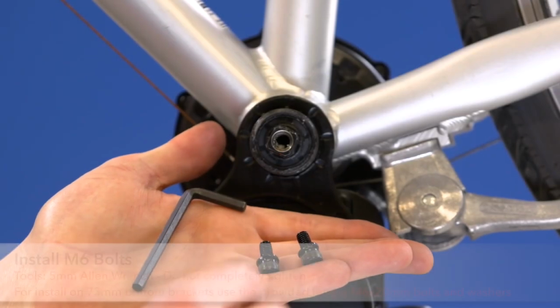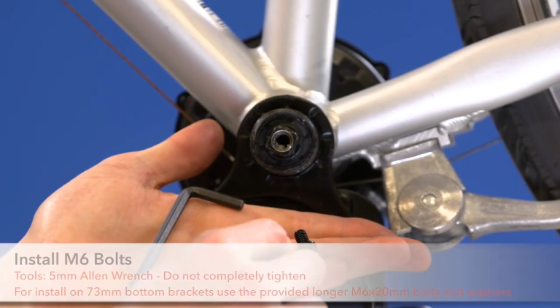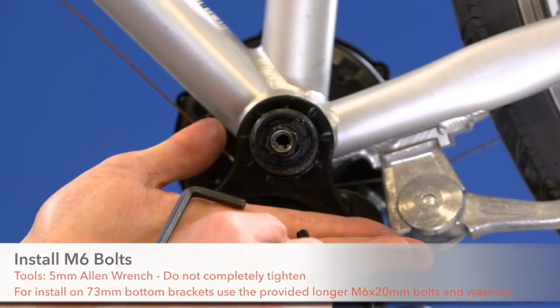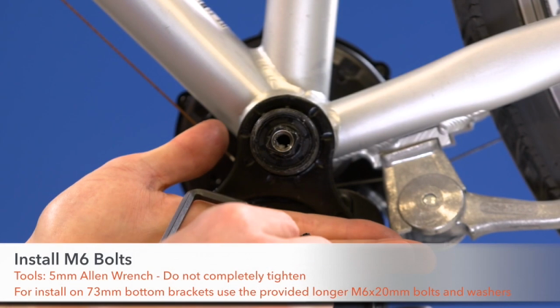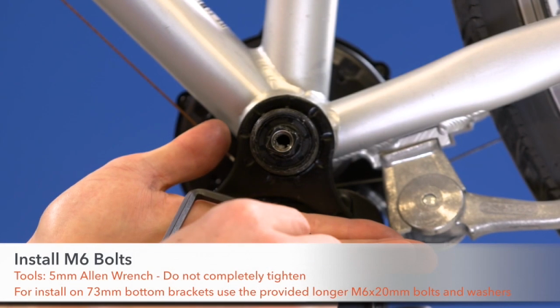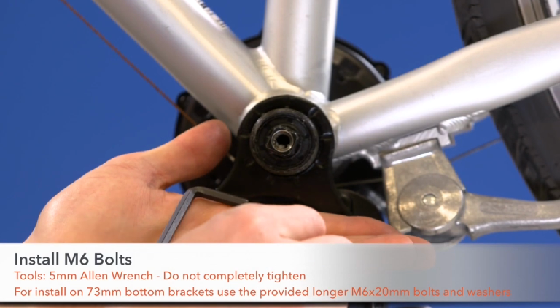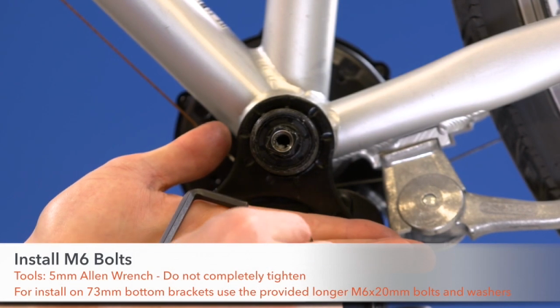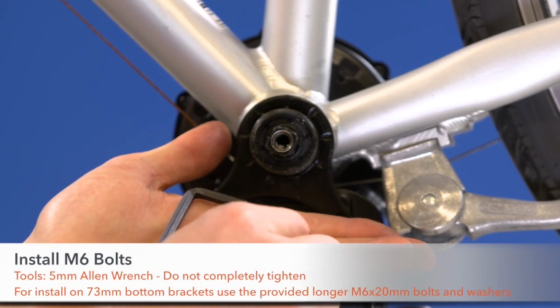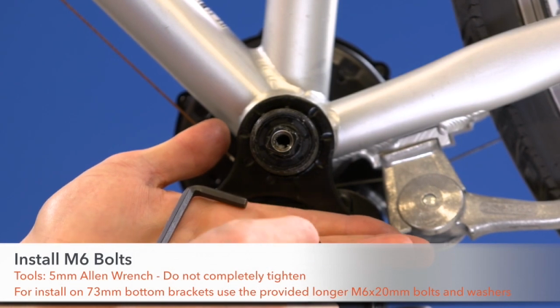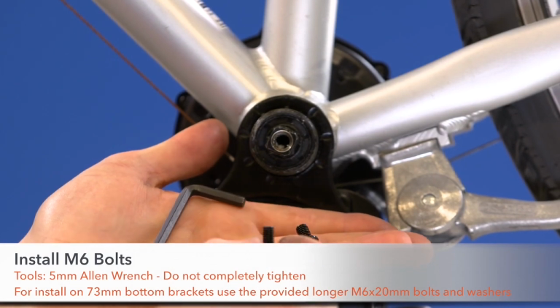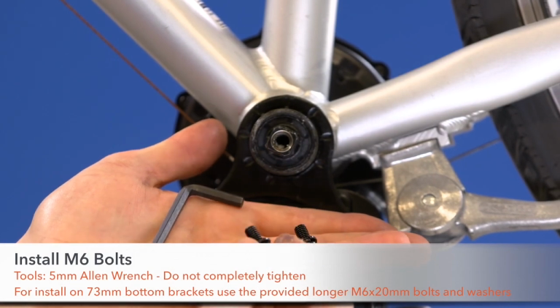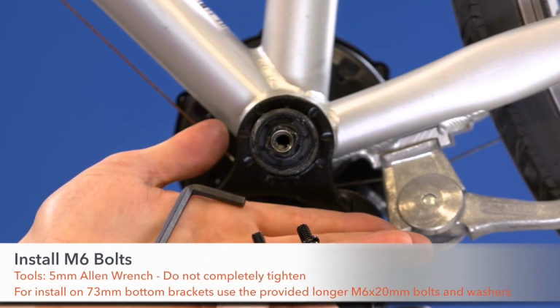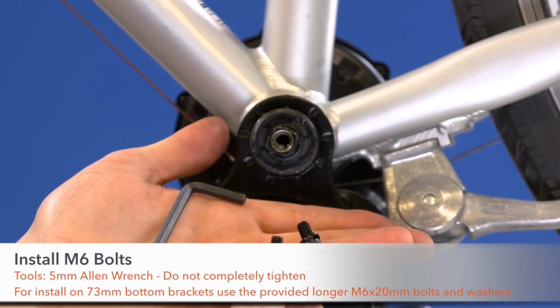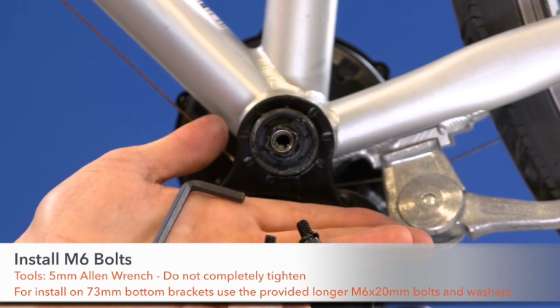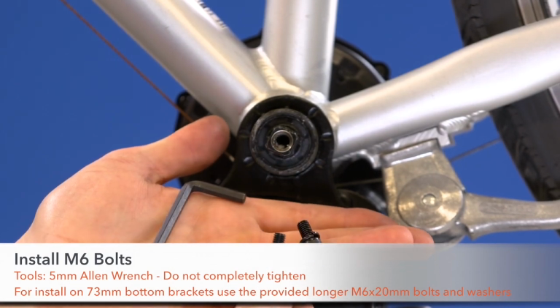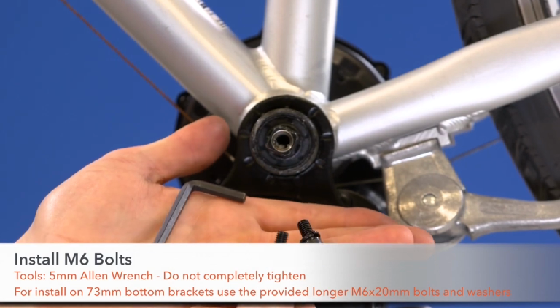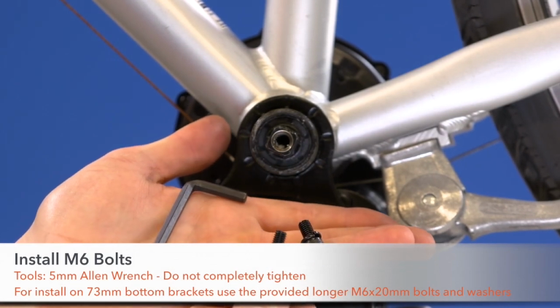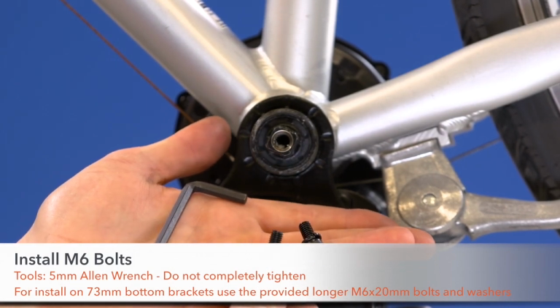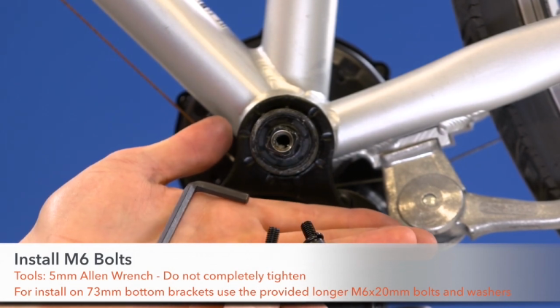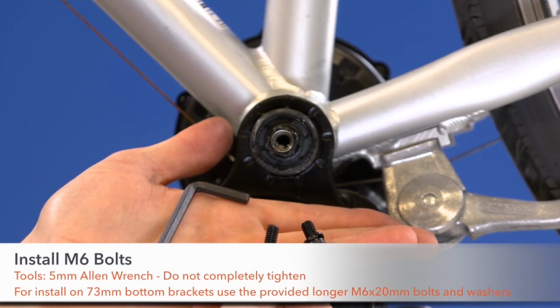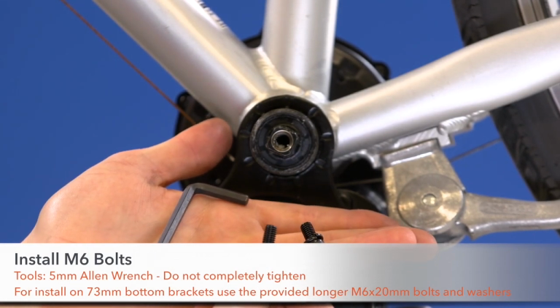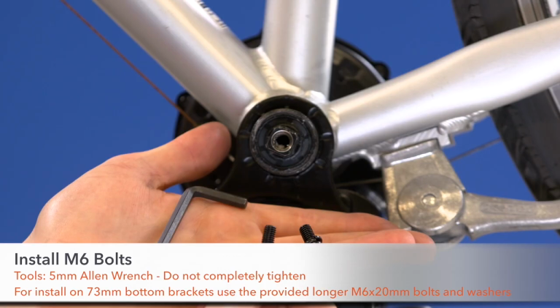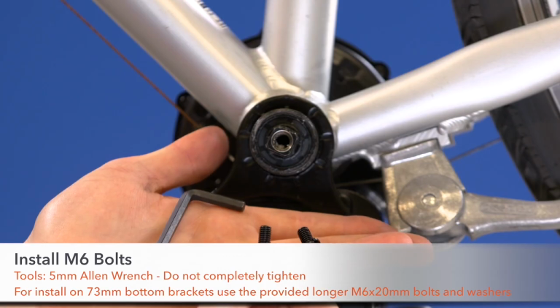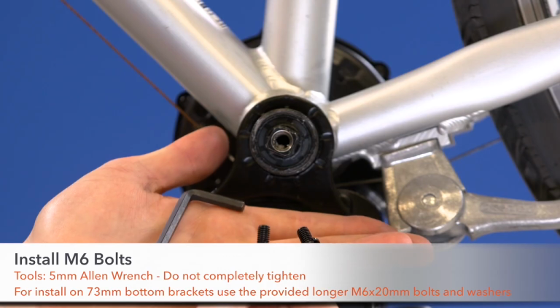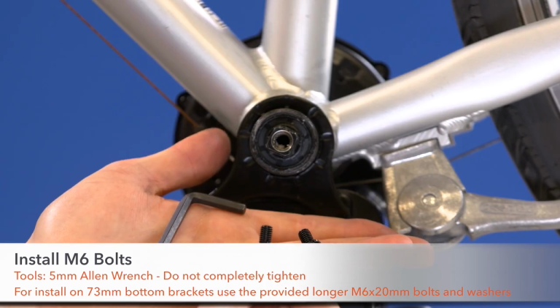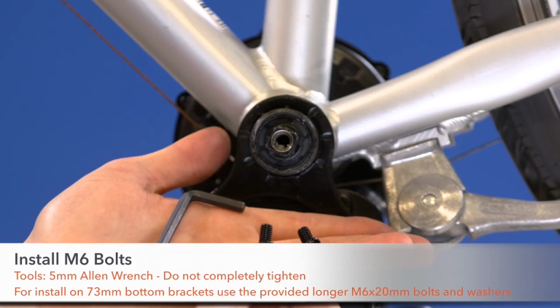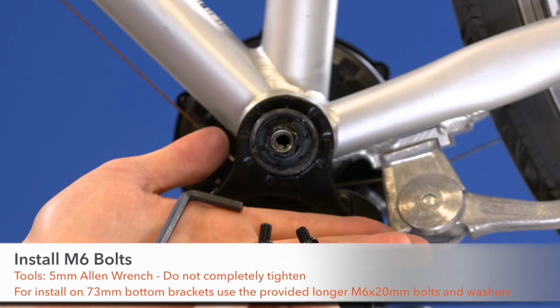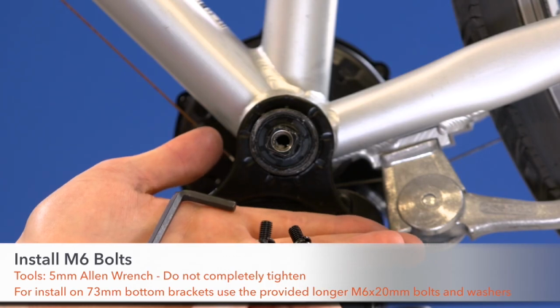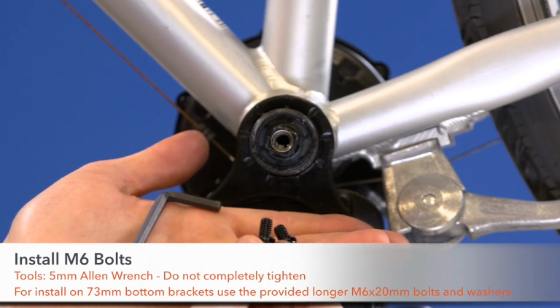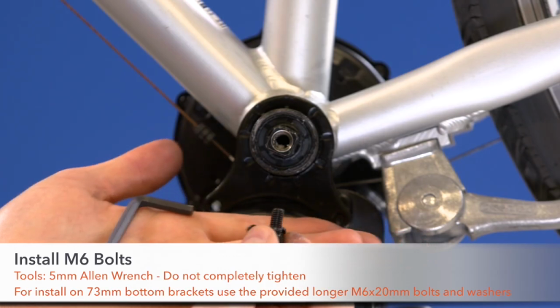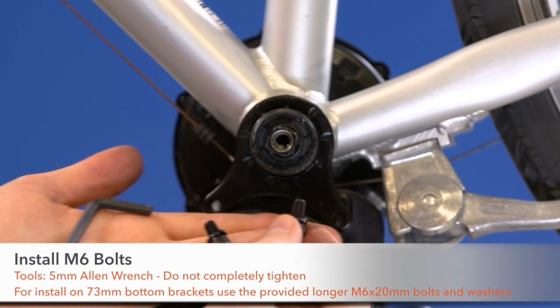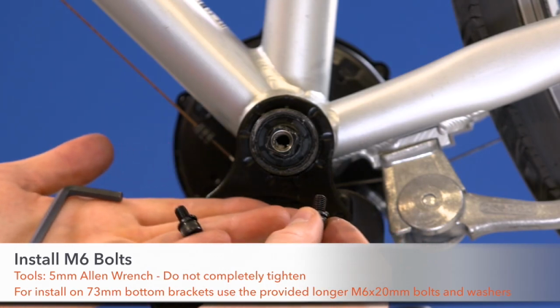Step 3. Install M6 bolts using a 5mm Allen wrench. Do not completely tighten these bolts.